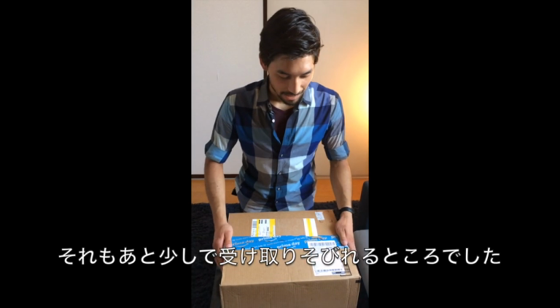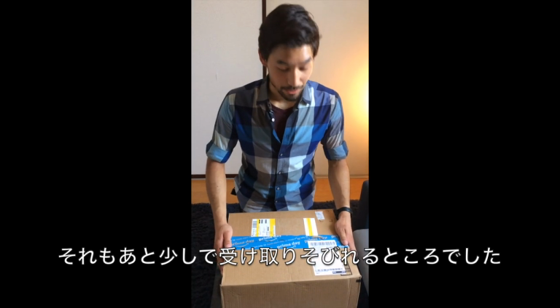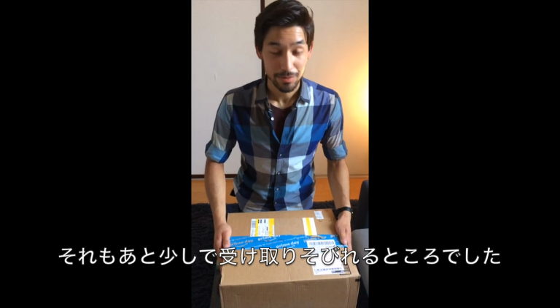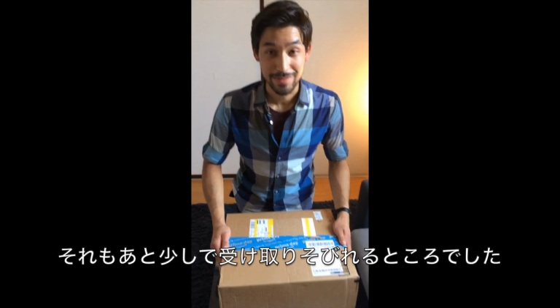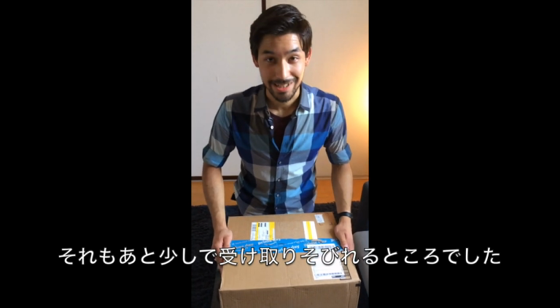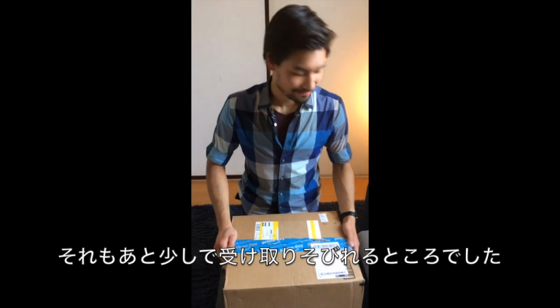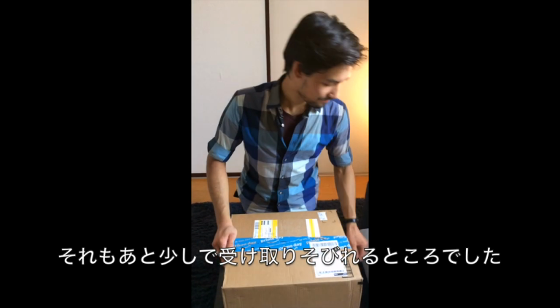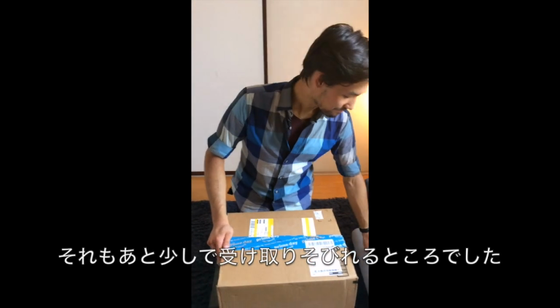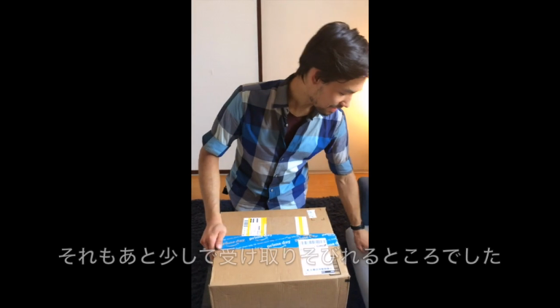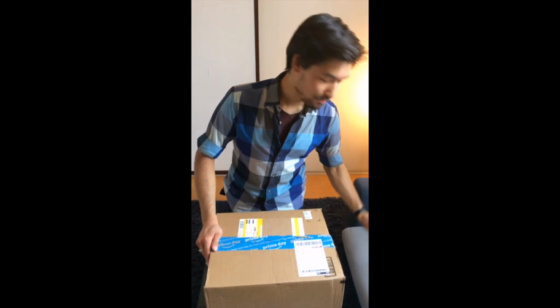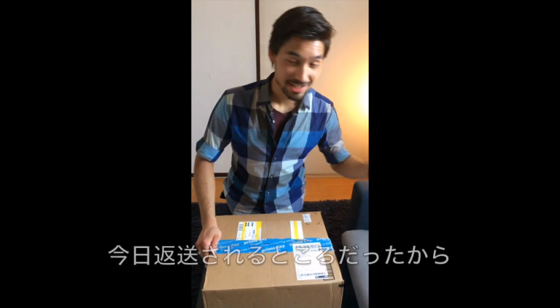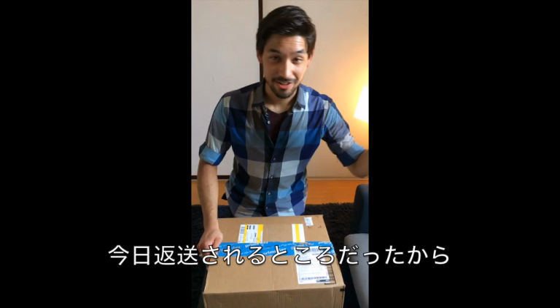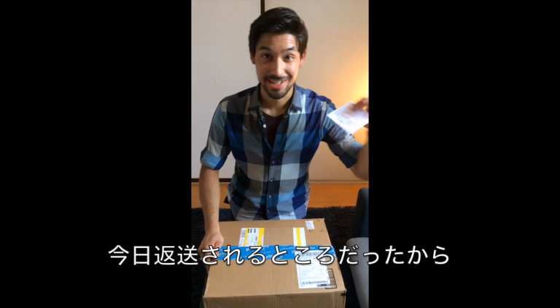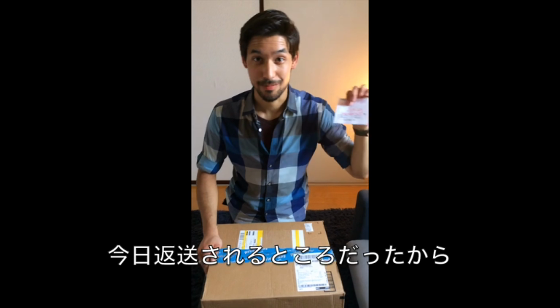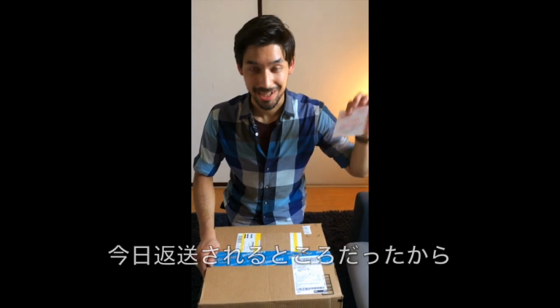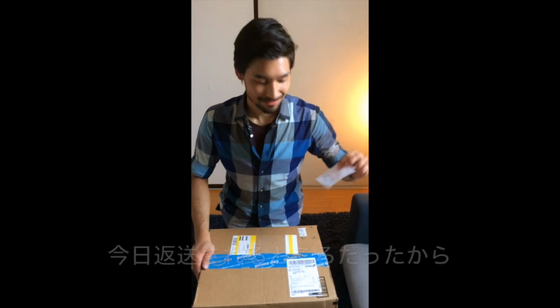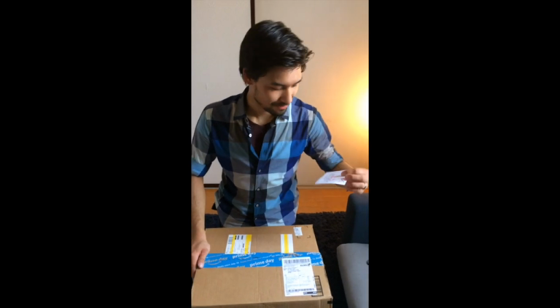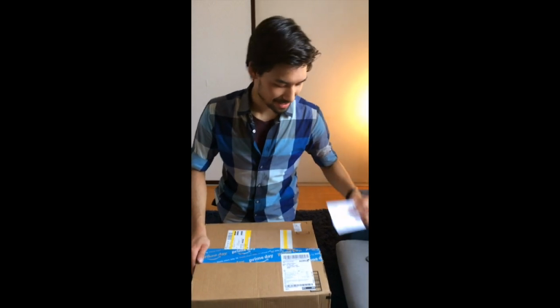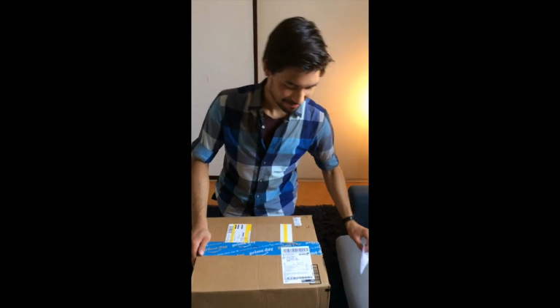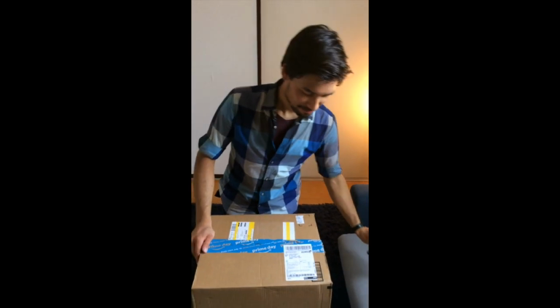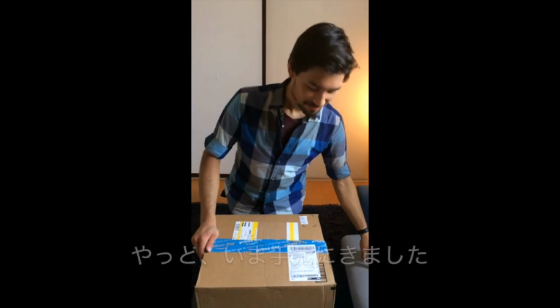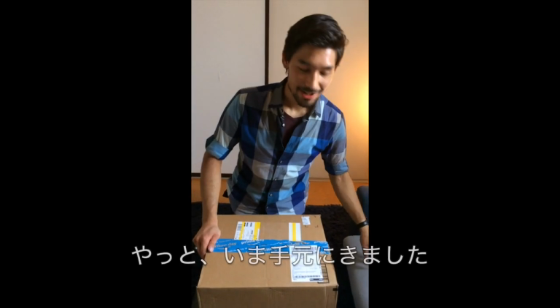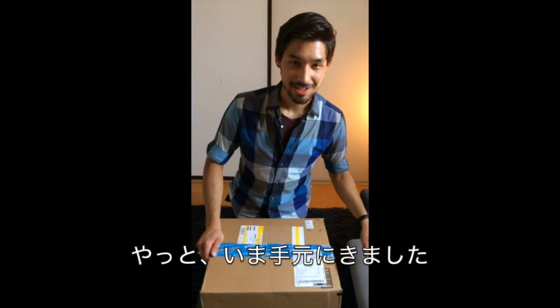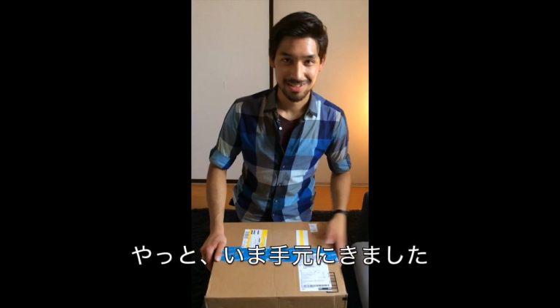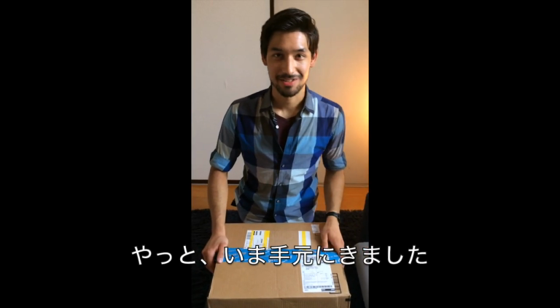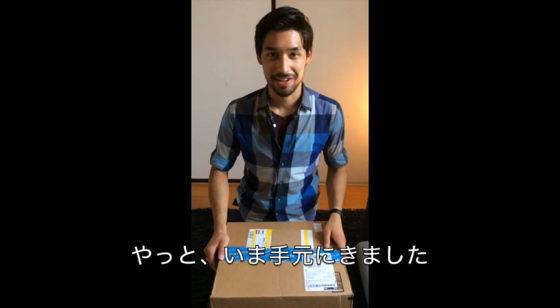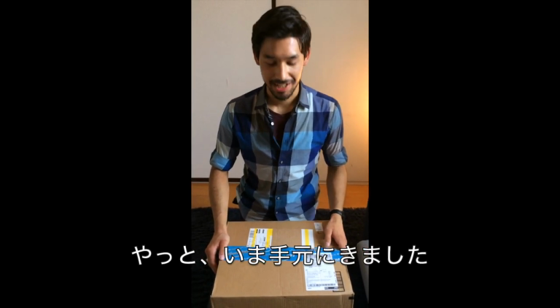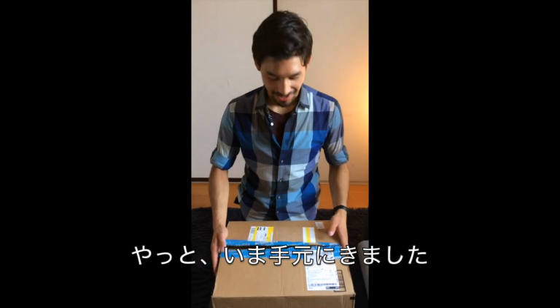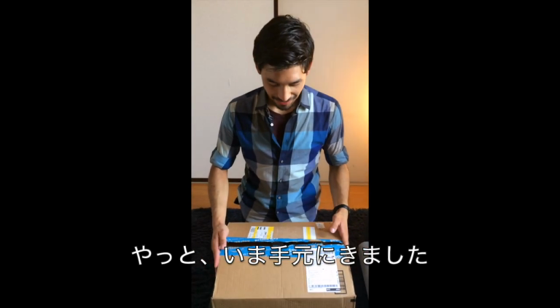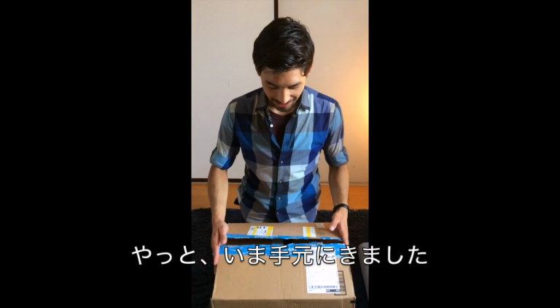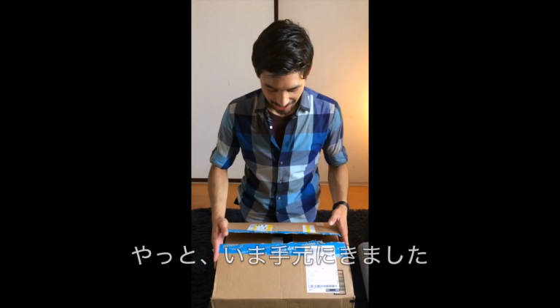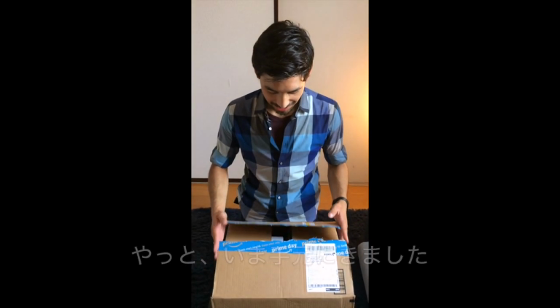We almost missed it because they were going to send it back. But here it is — we finally got it.